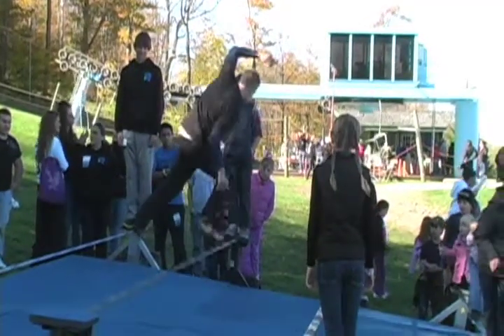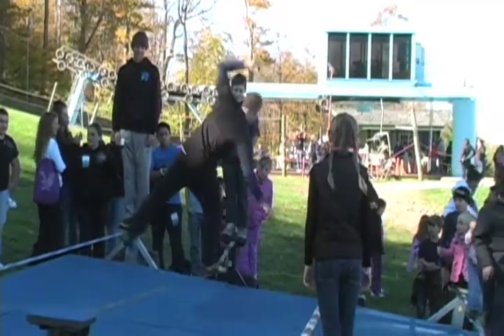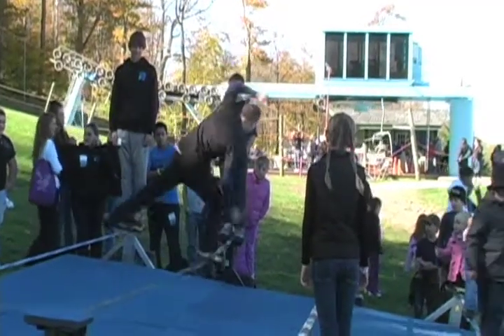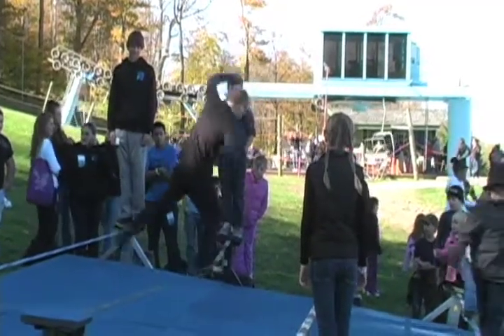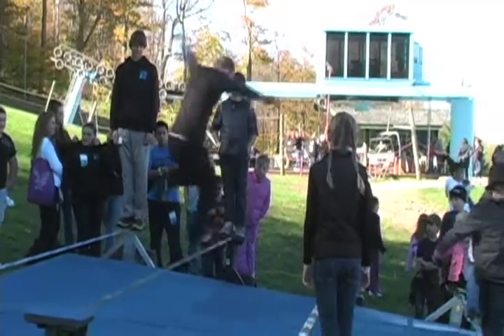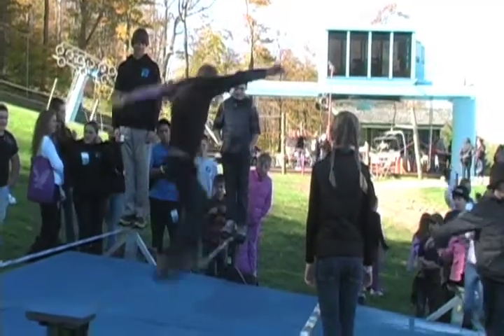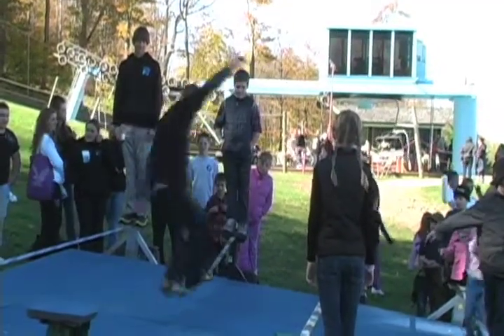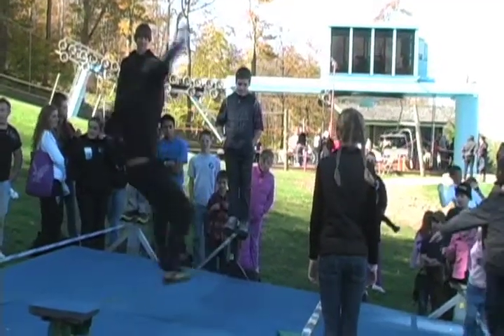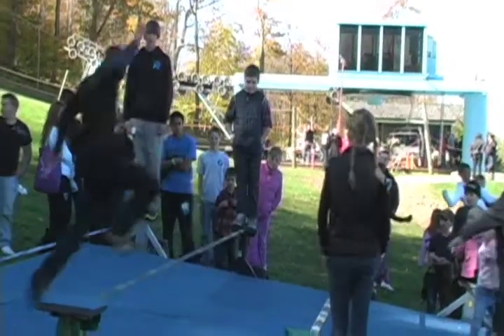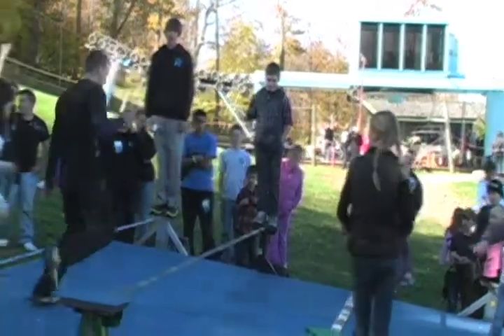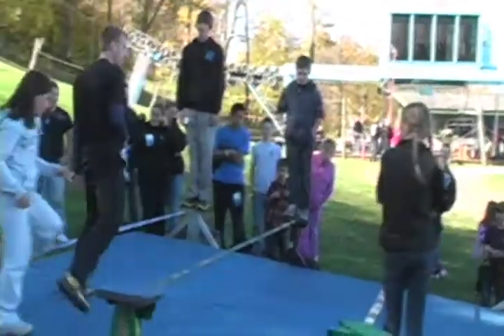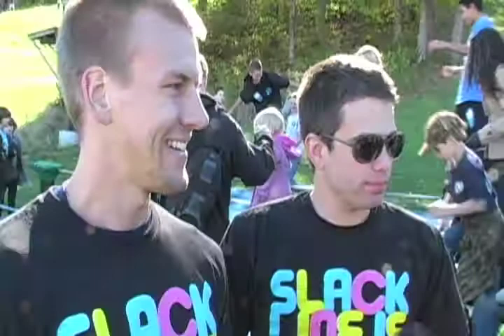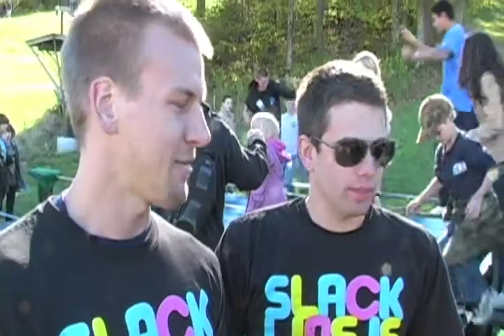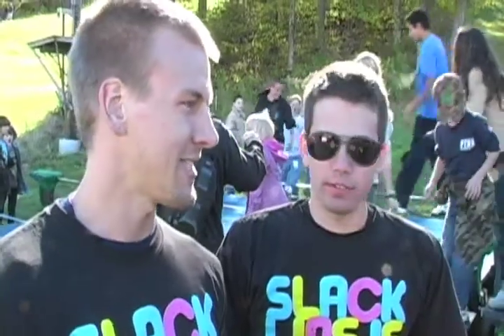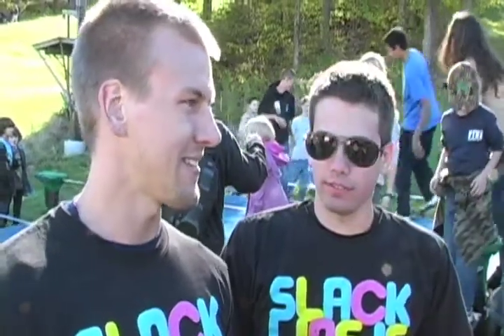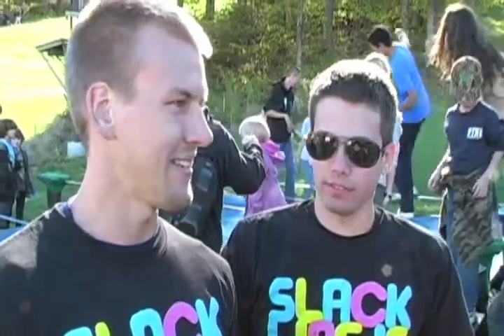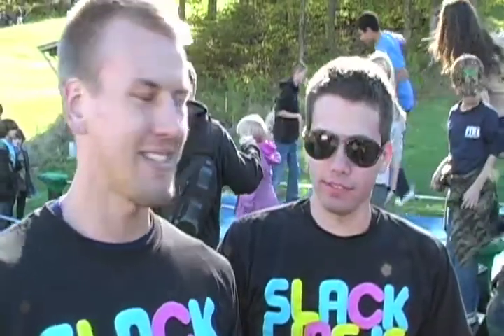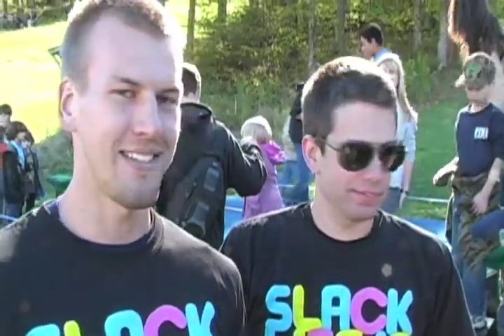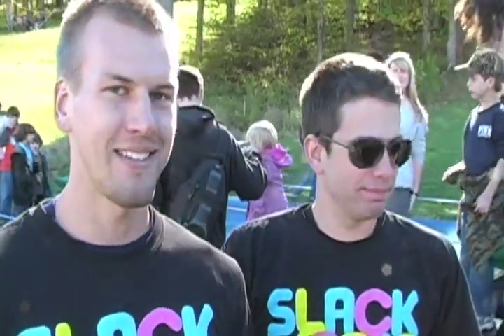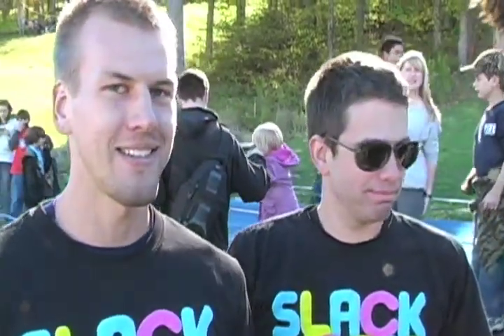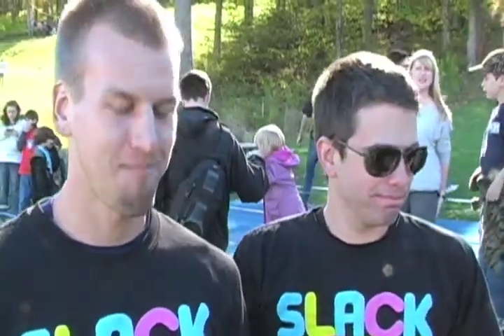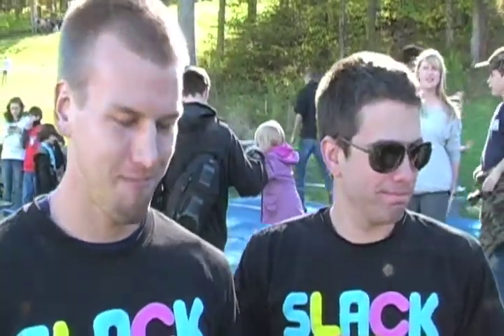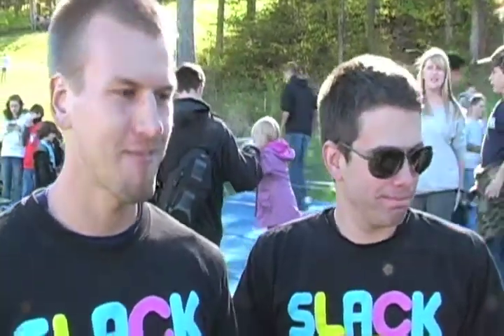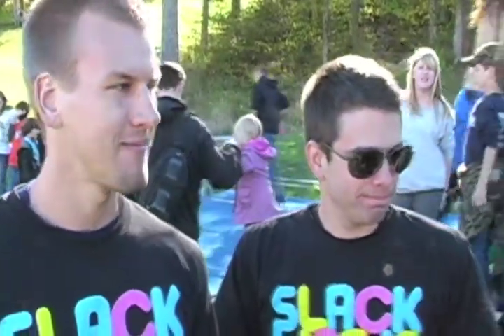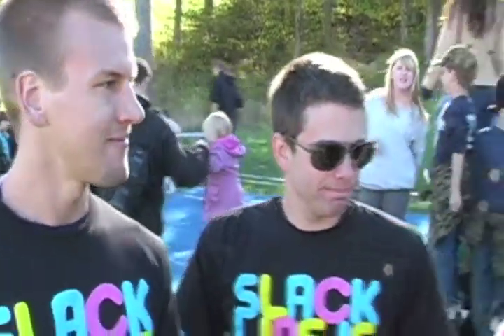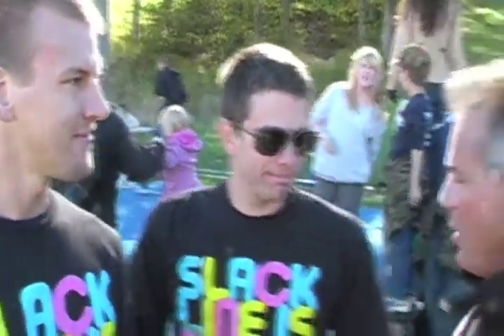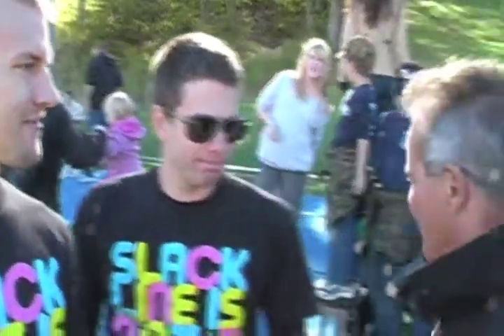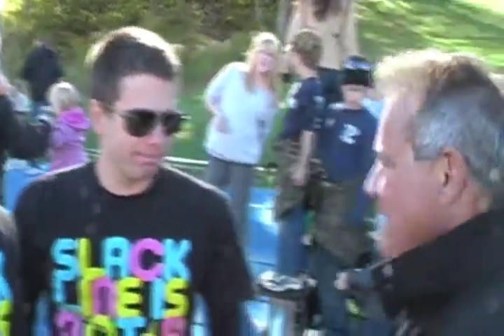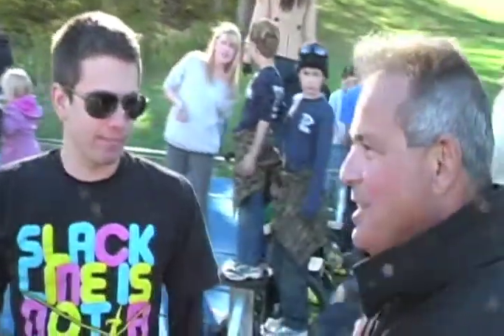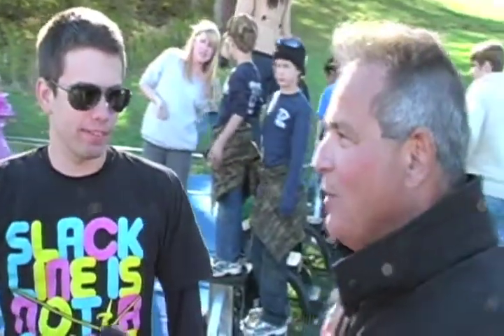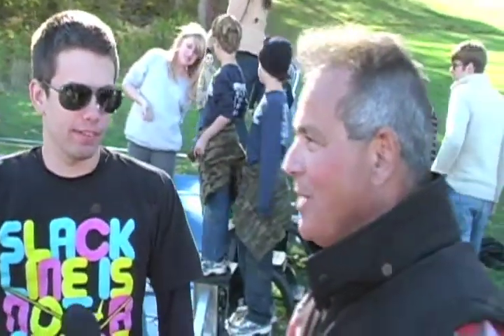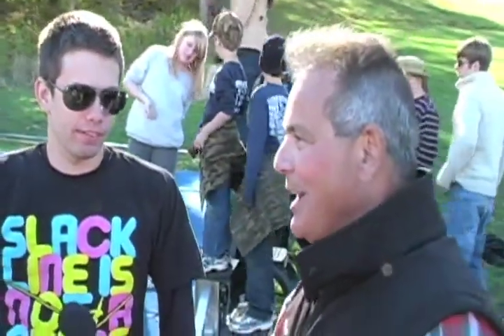With me, I've got Brad and Hayden. You are with who? Gibbon Slacklines. Gibbon Slacklines. Would you explain to us what we've been watching here and what's going on?